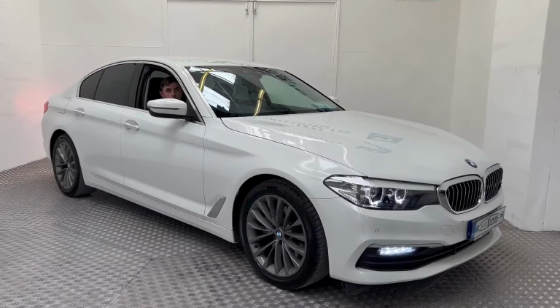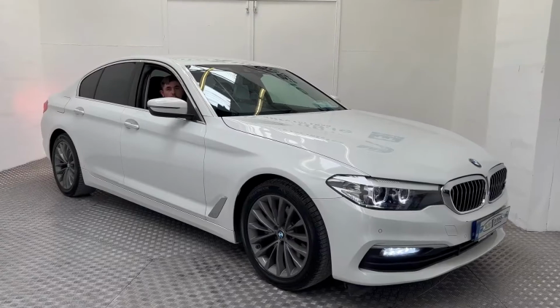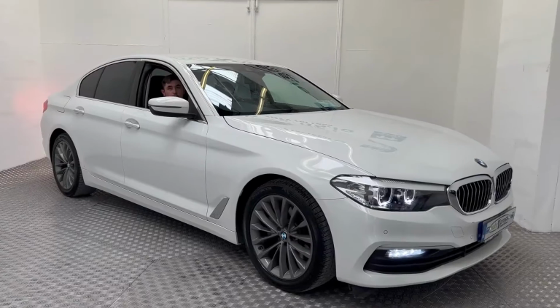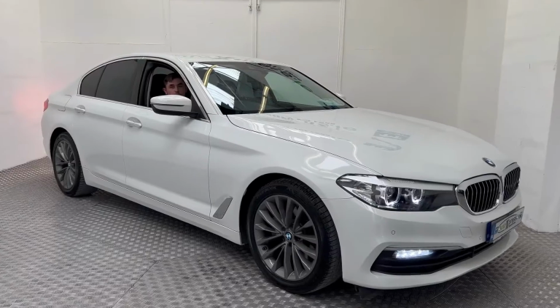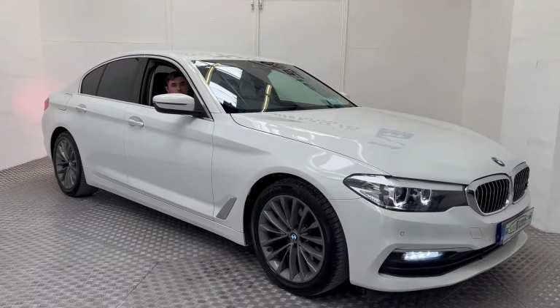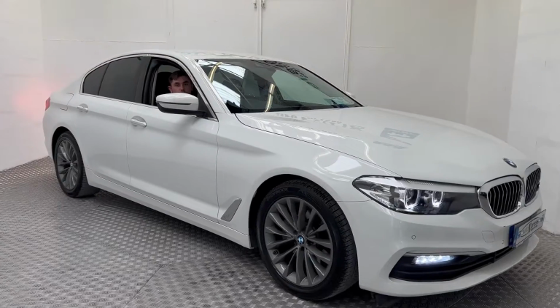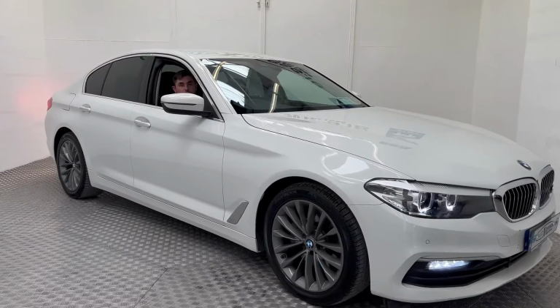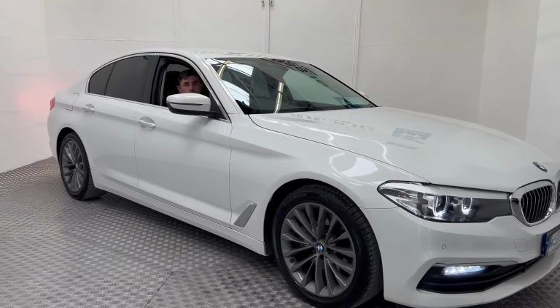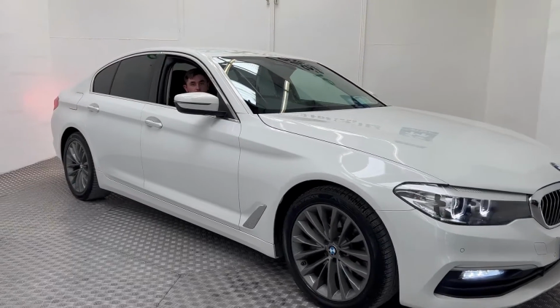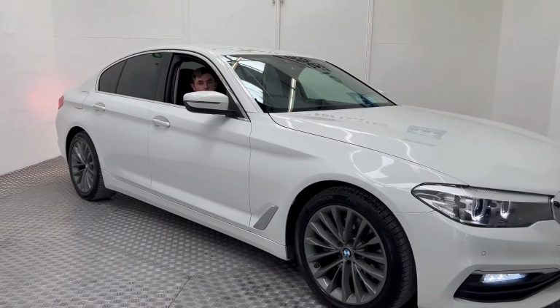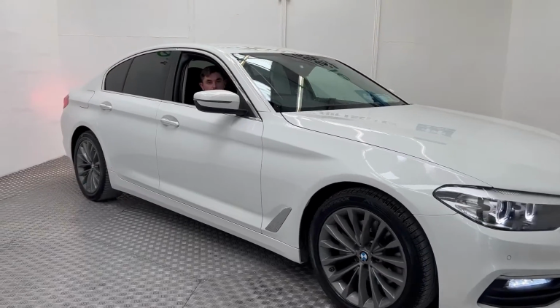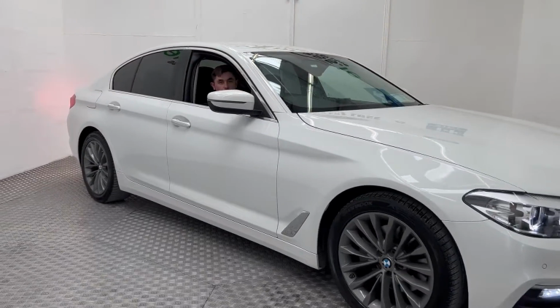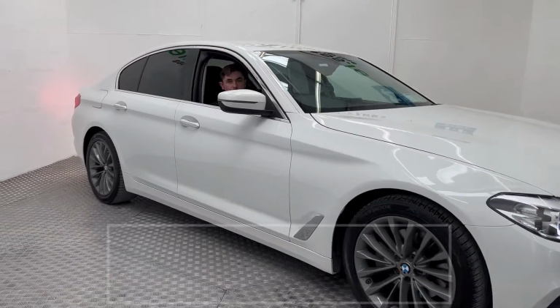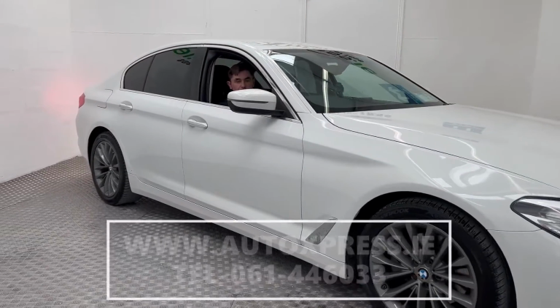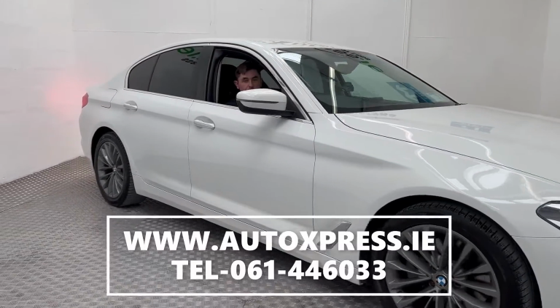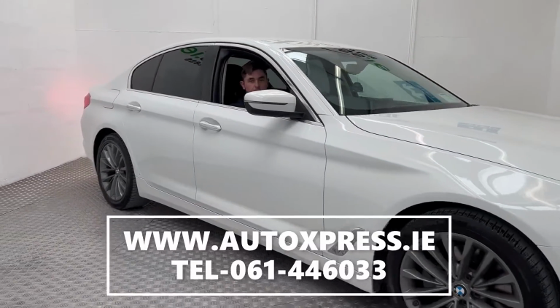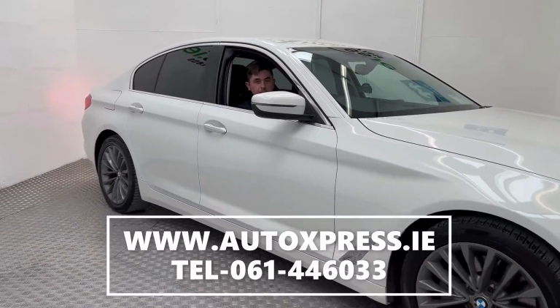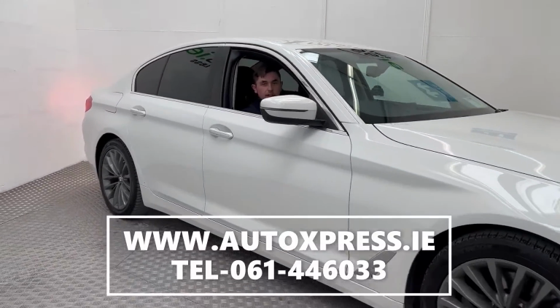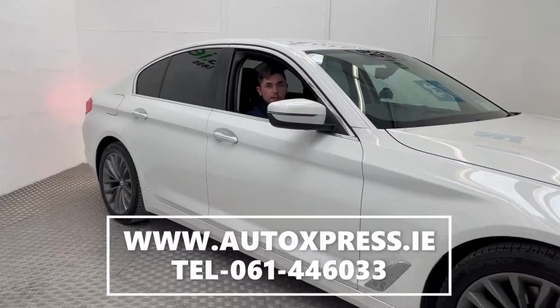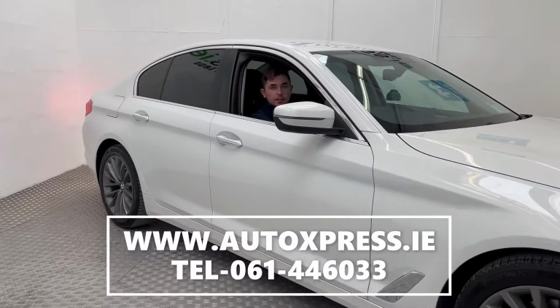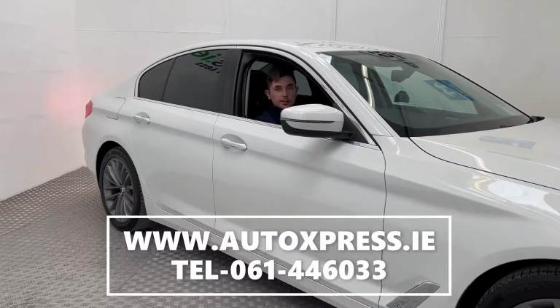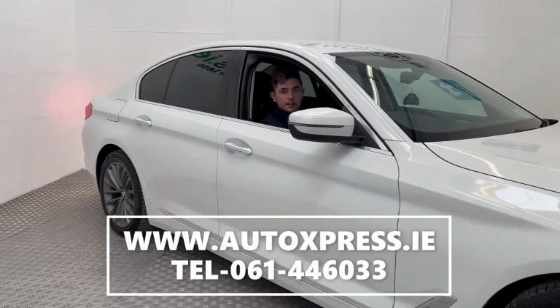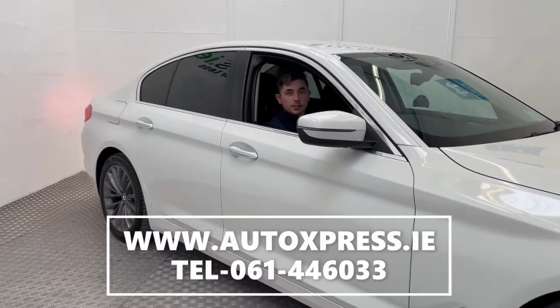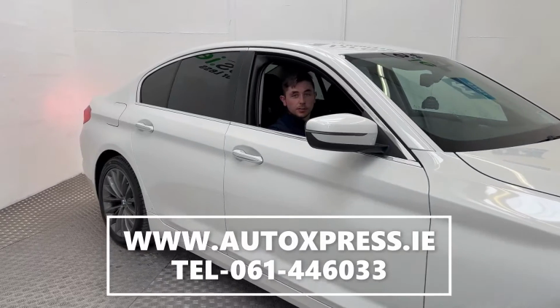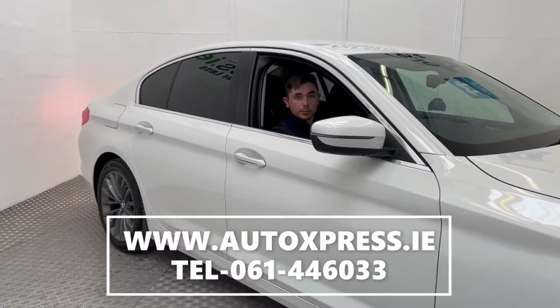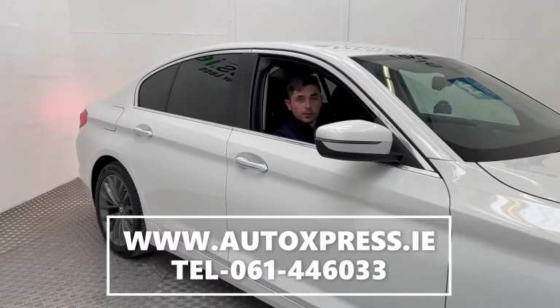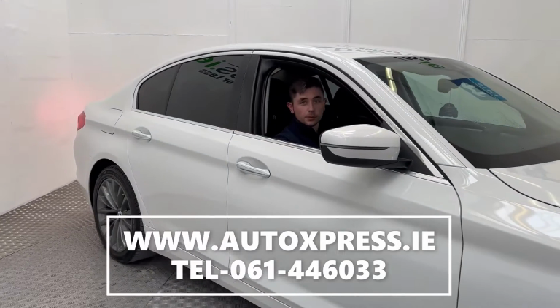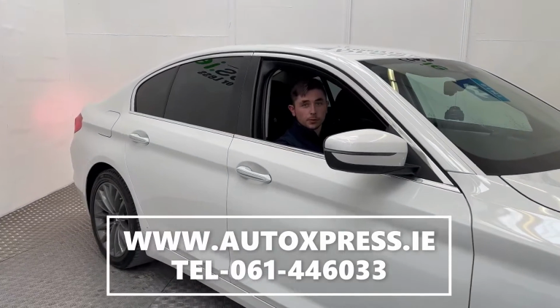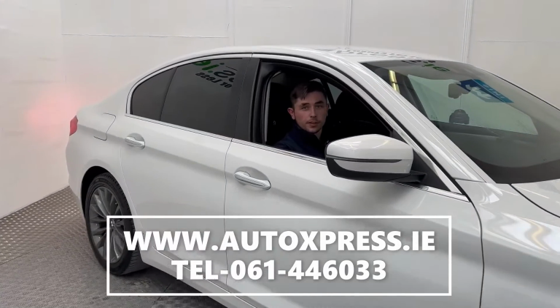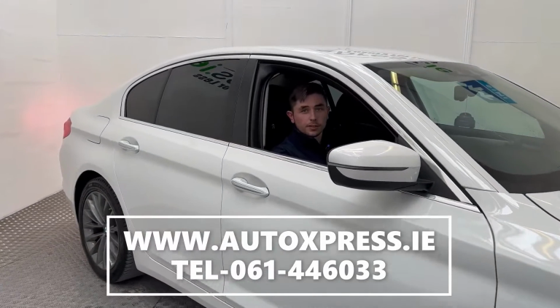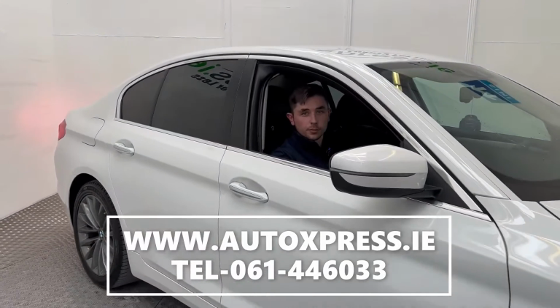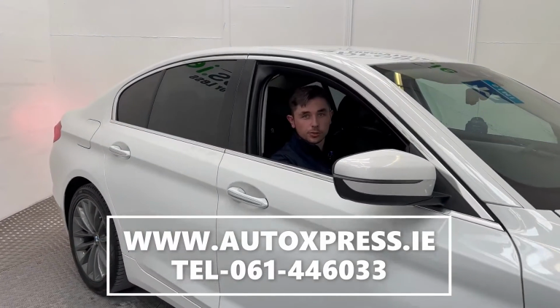To reserve this car, head on over to our website autoexpress.ie or give us a contact on 061-446-033.